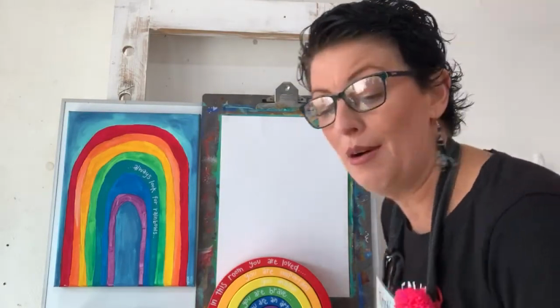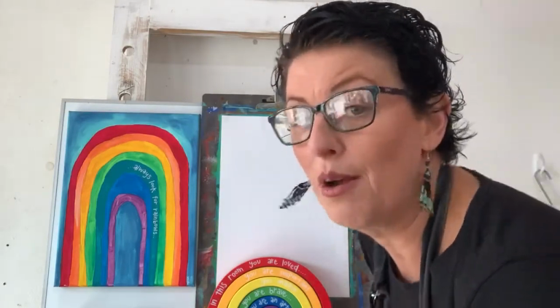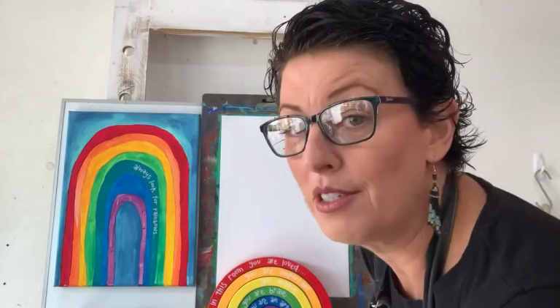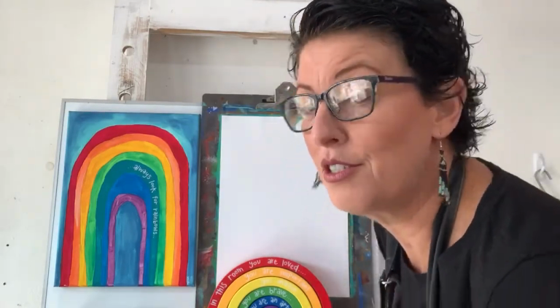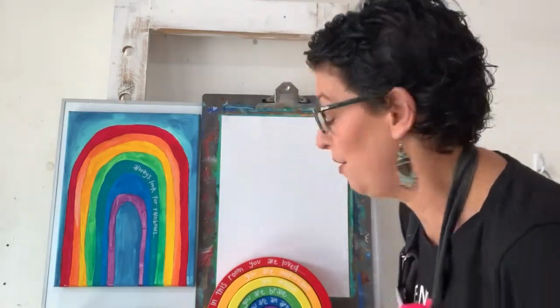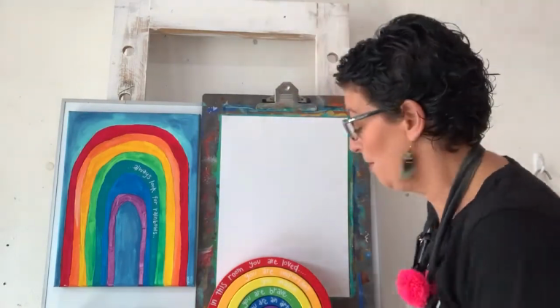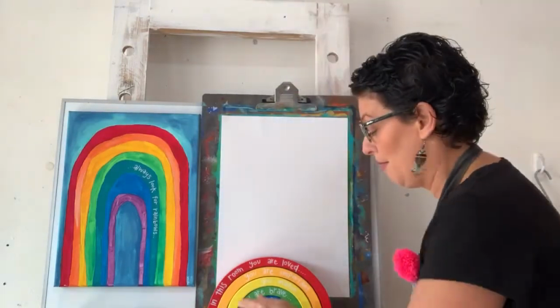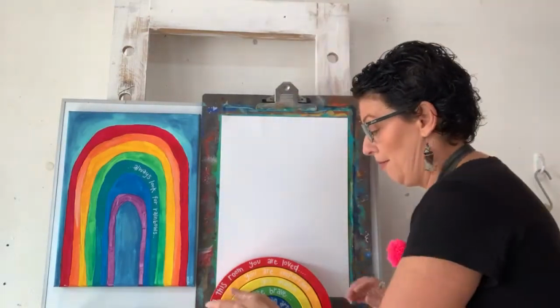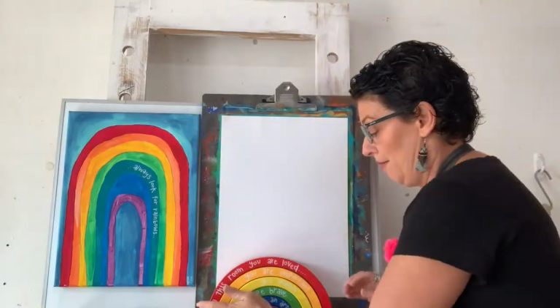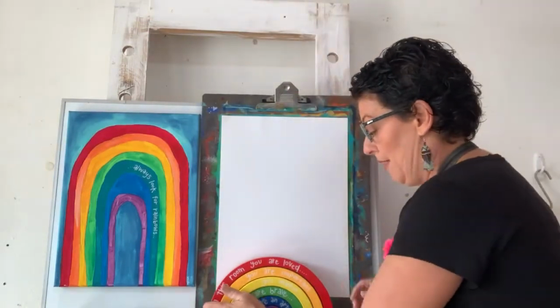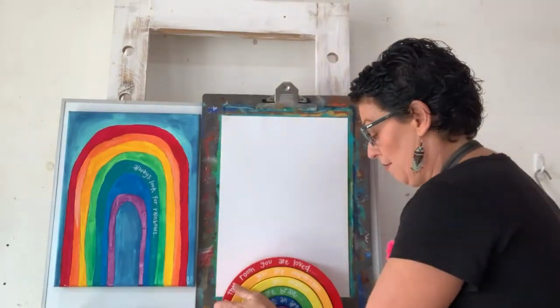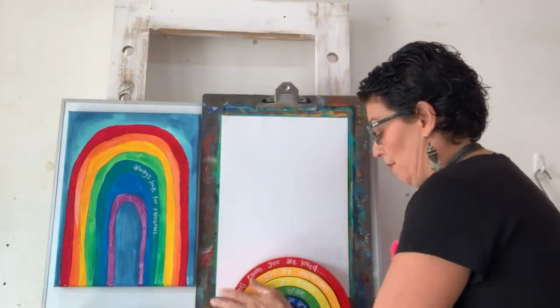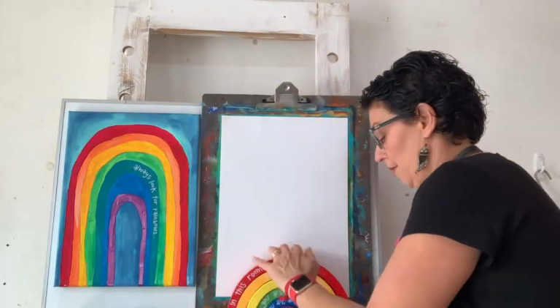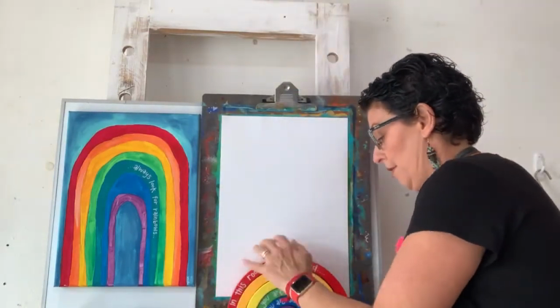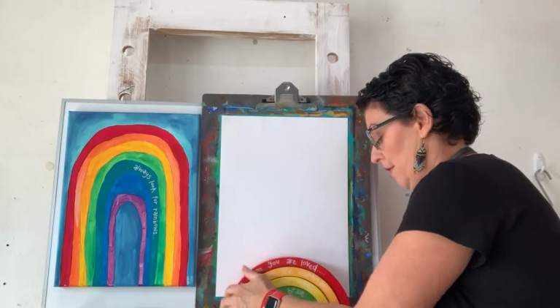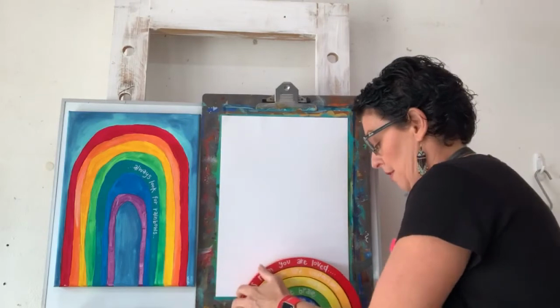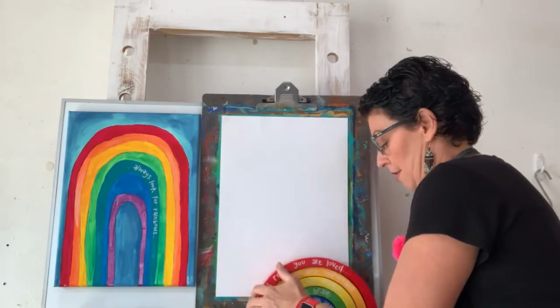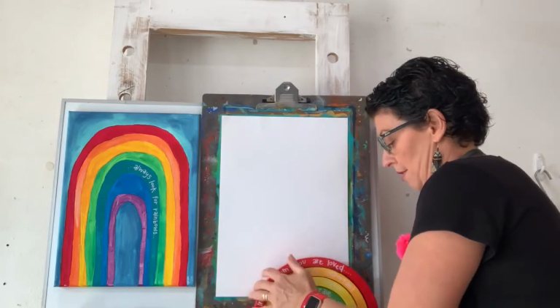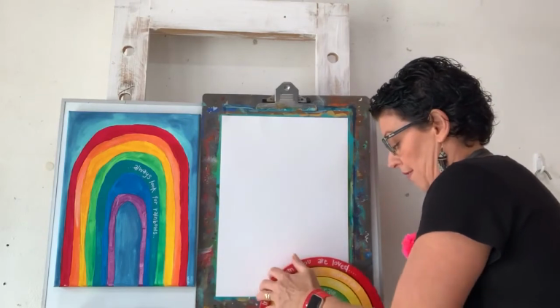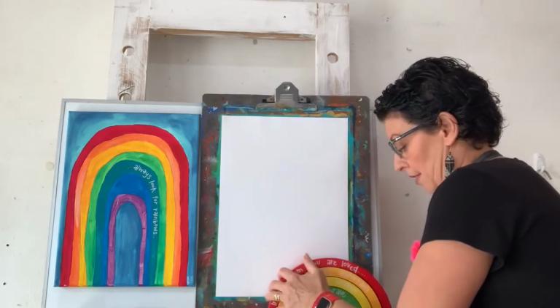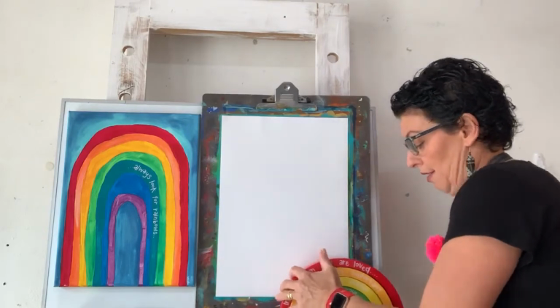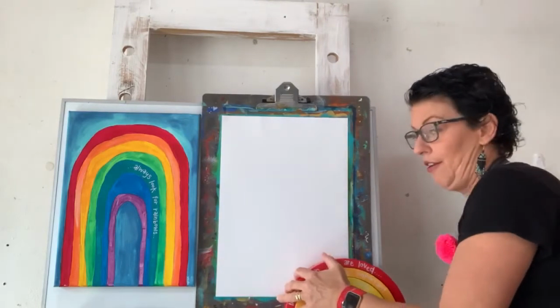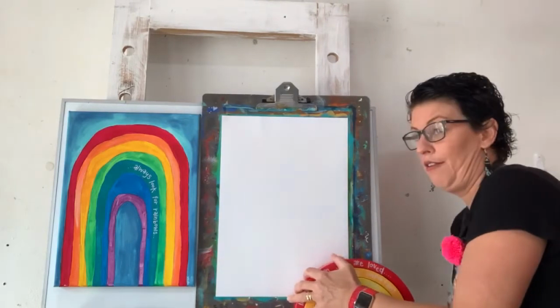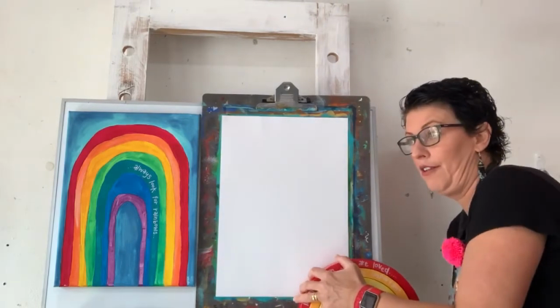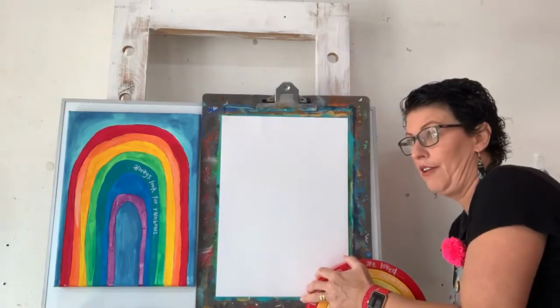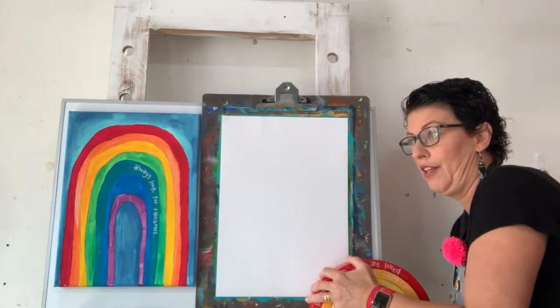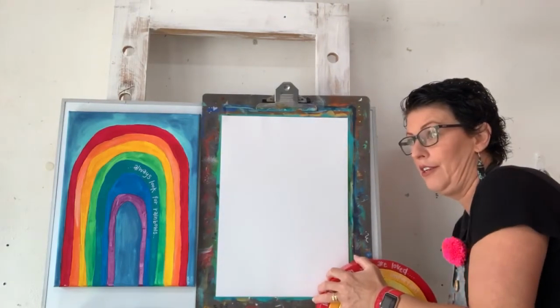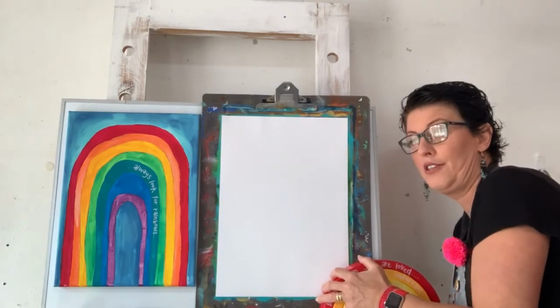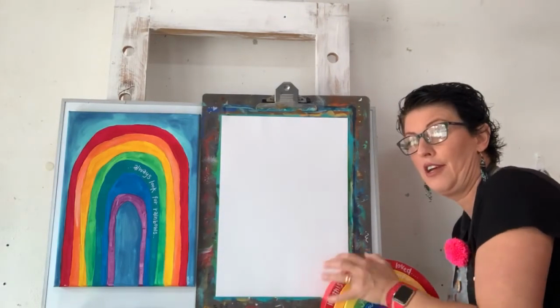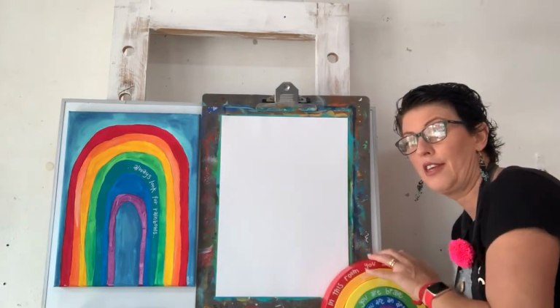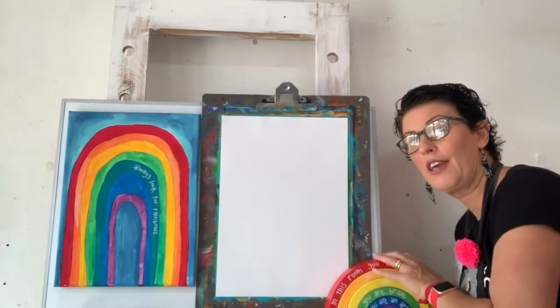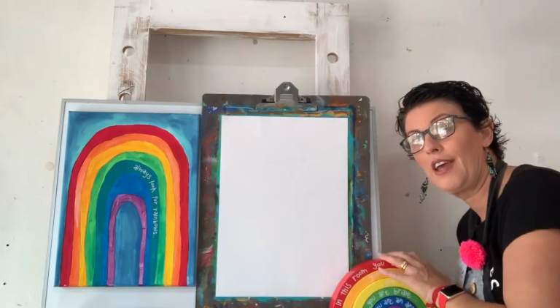I wanted to show you this rainbow, if I can get it off the ledge. I think I can.